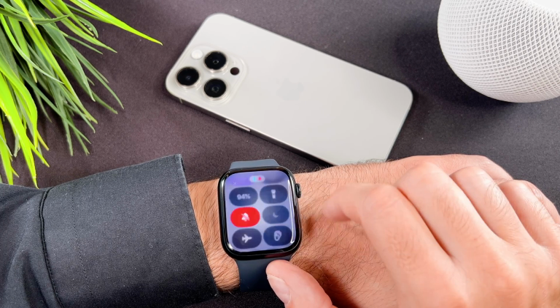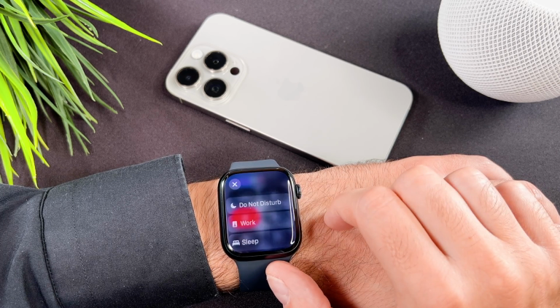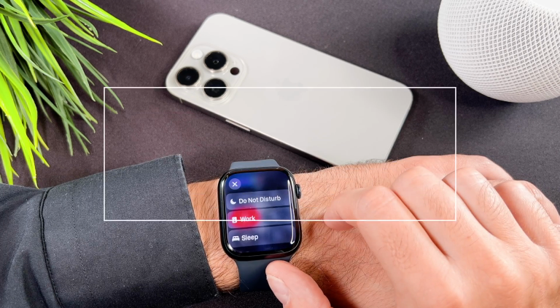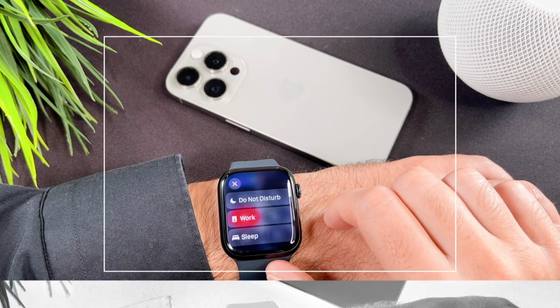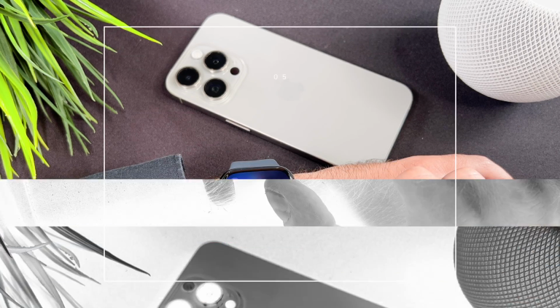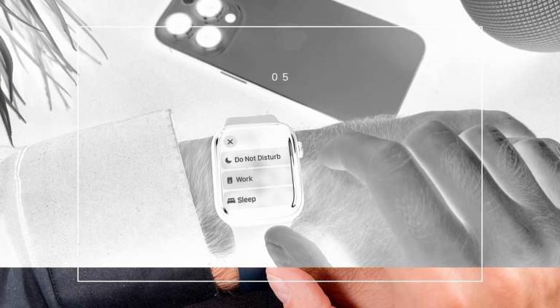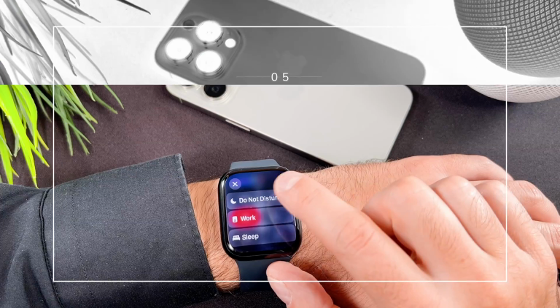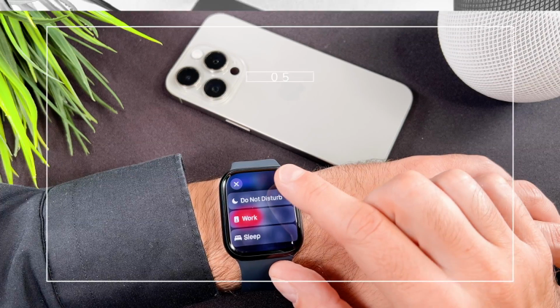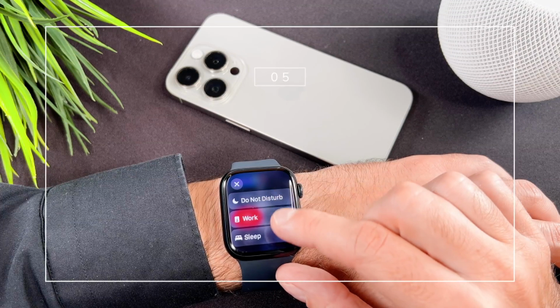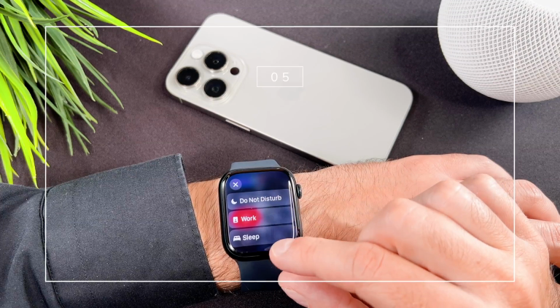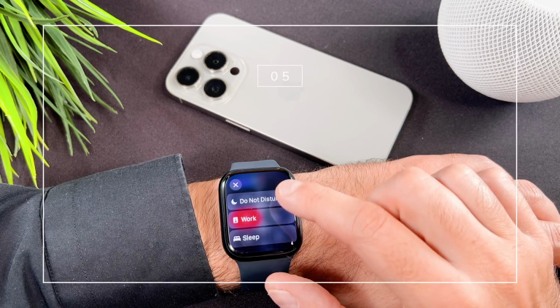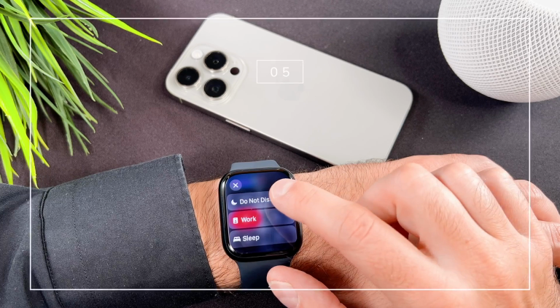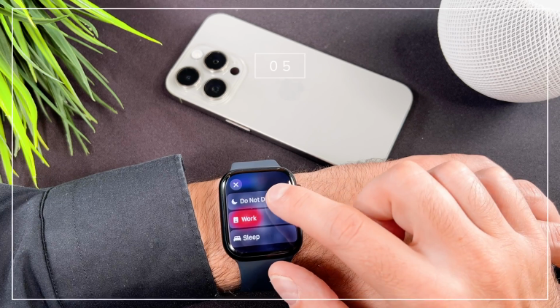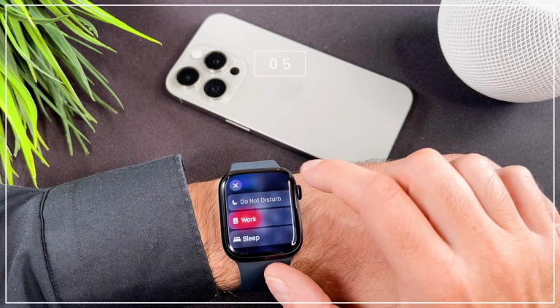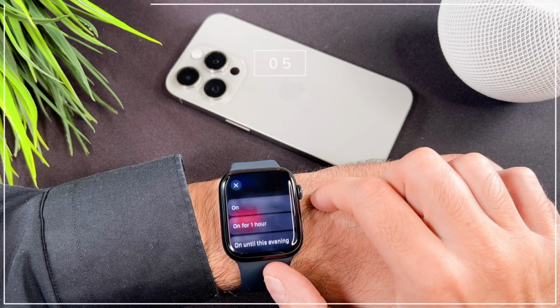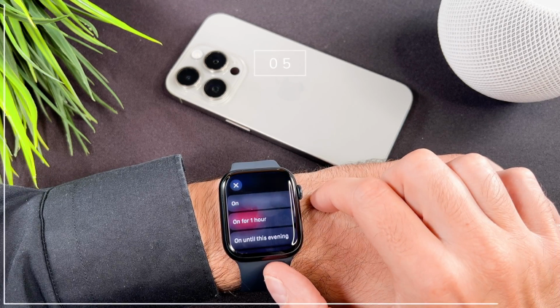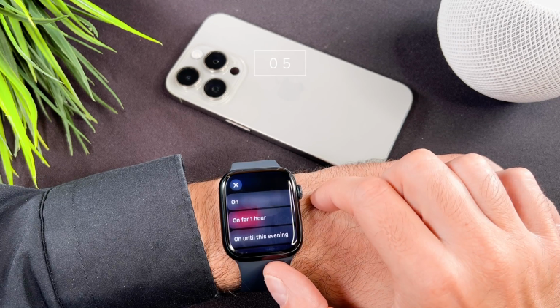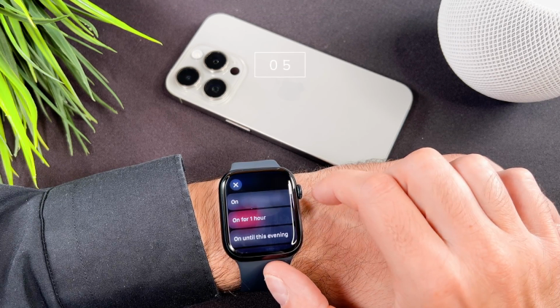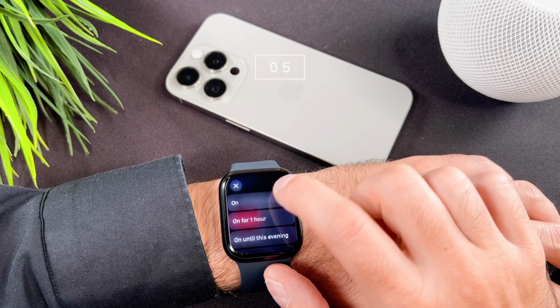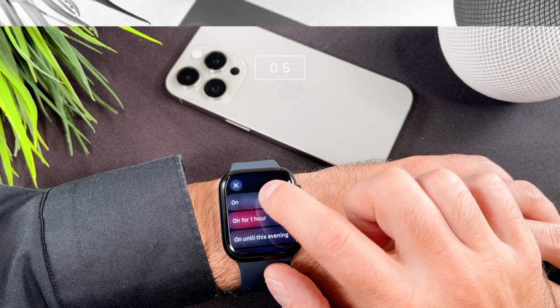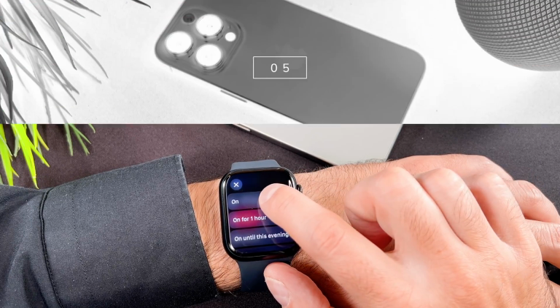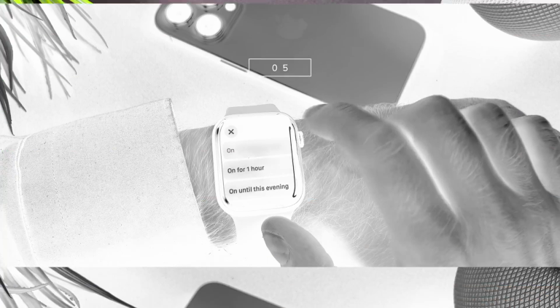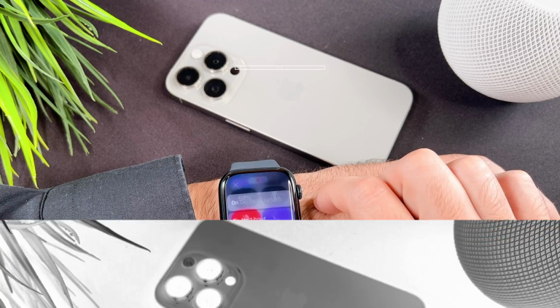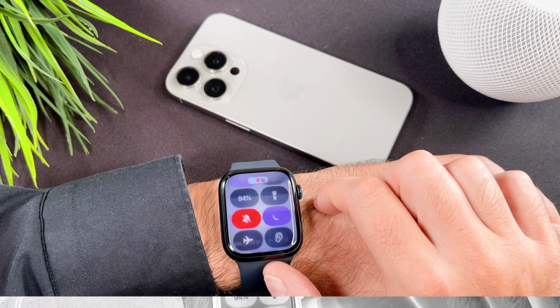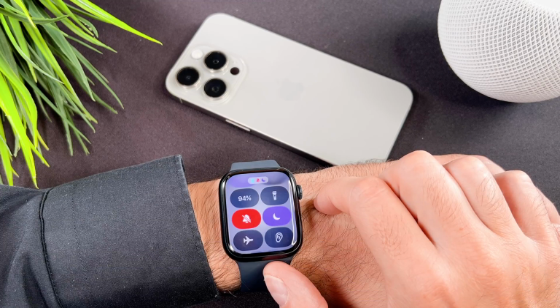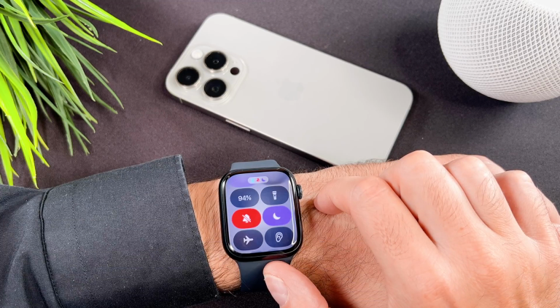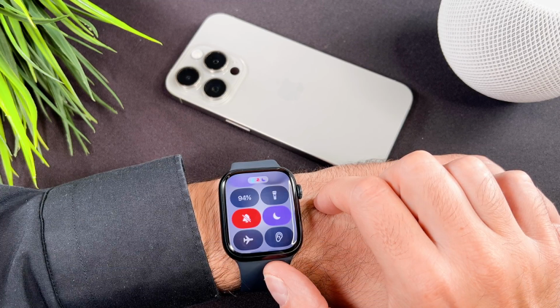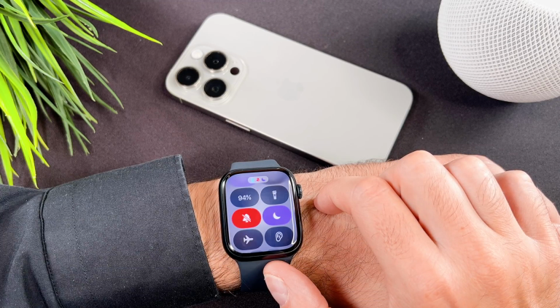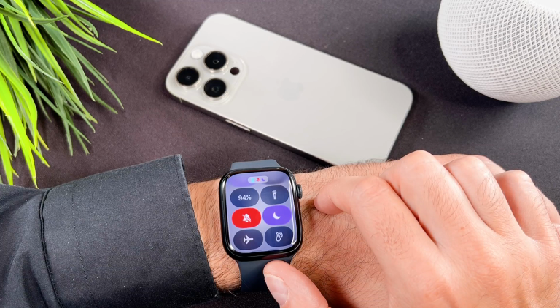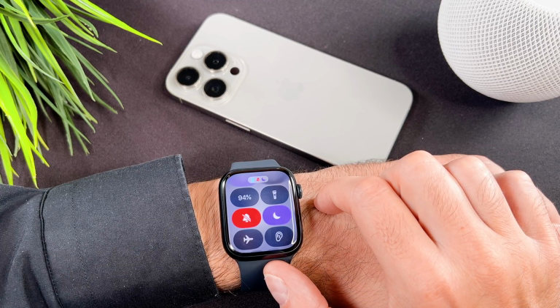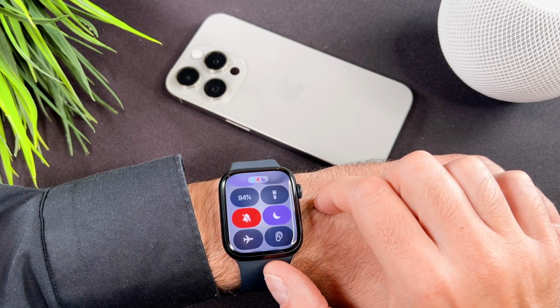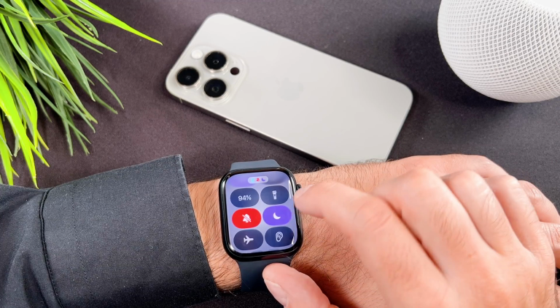You can use this button to activate Do Not Disturb, work mode, or sleep mode.